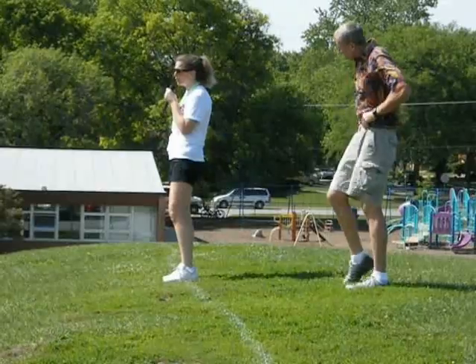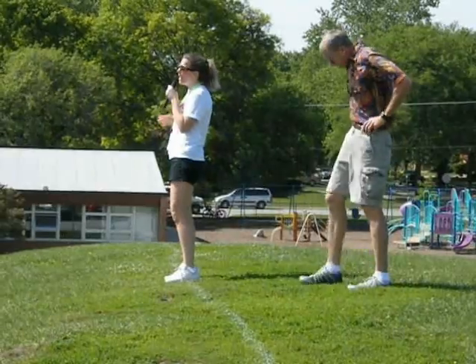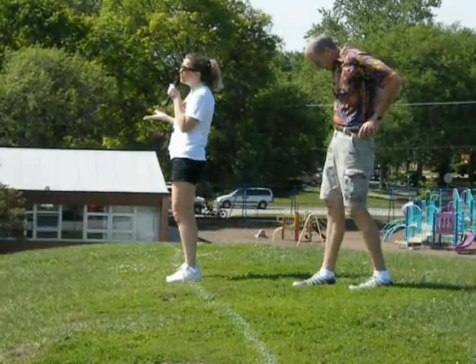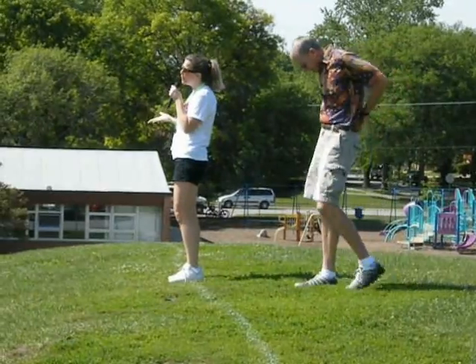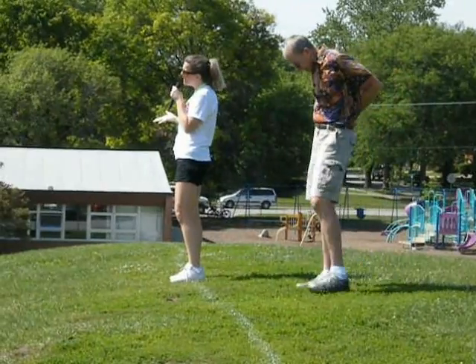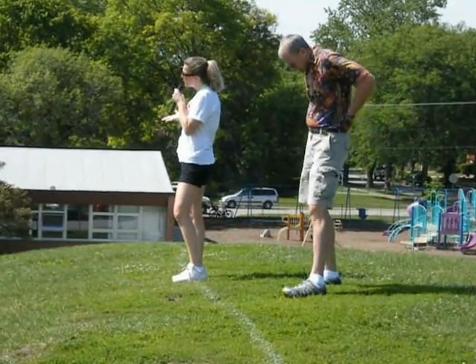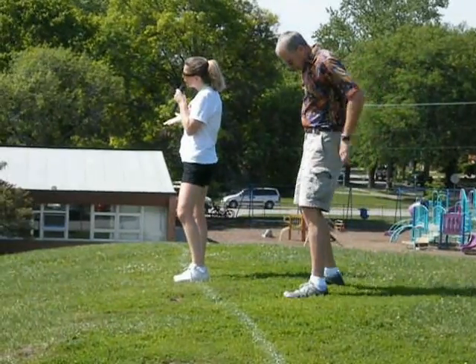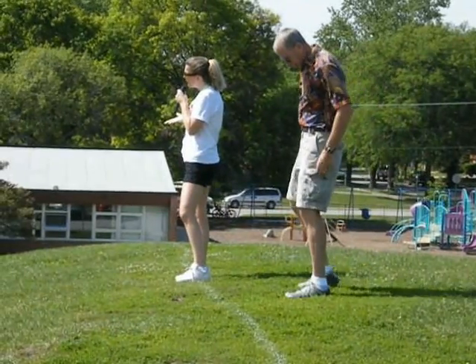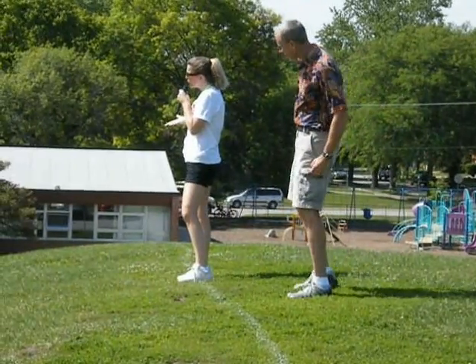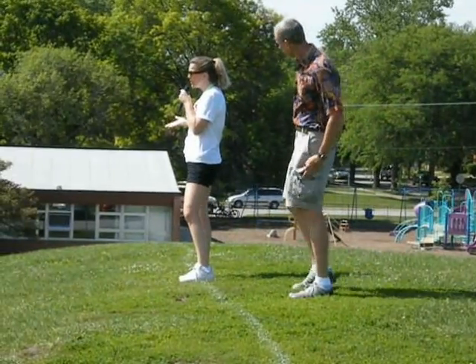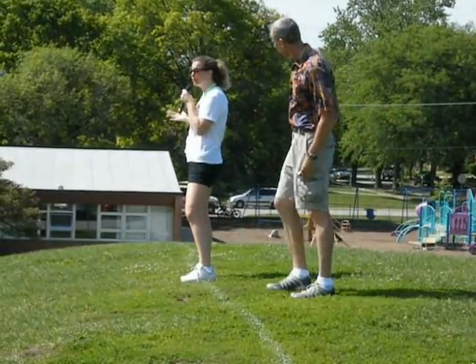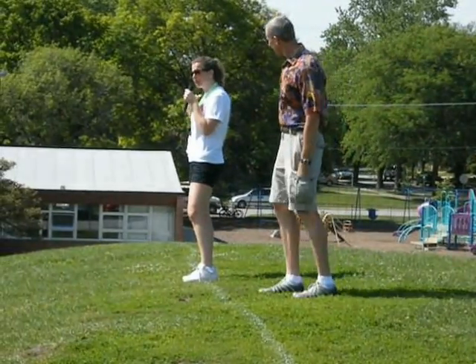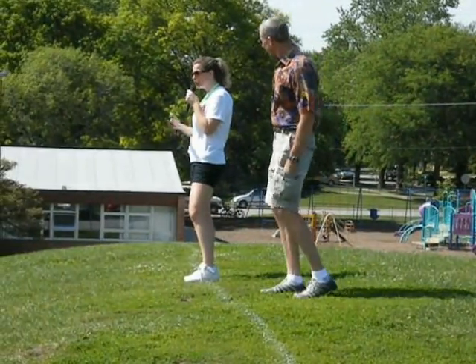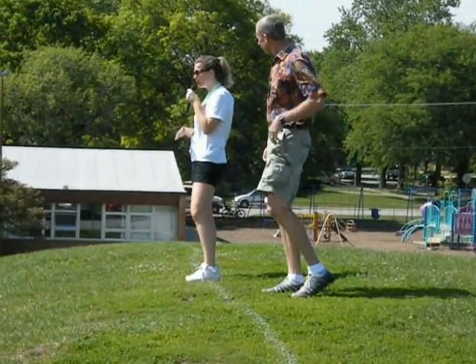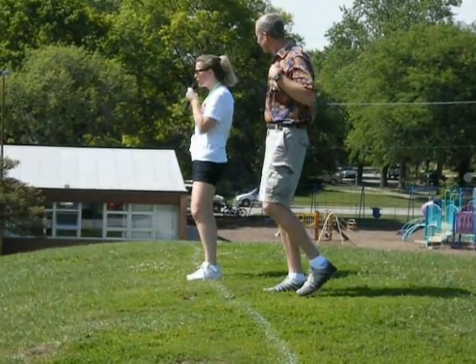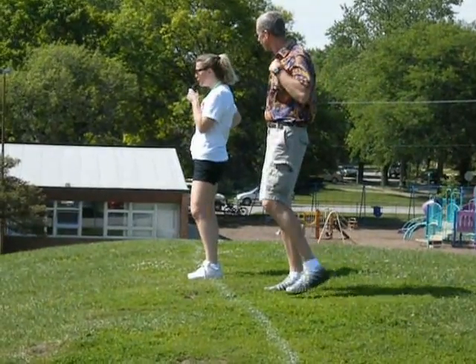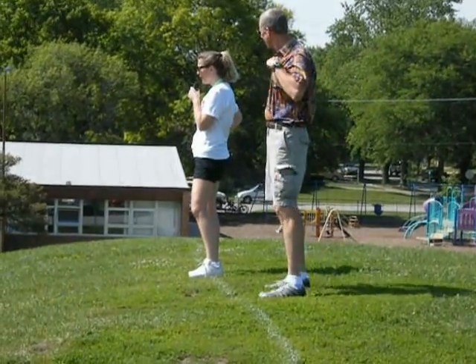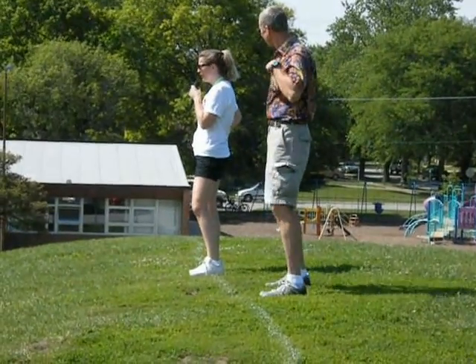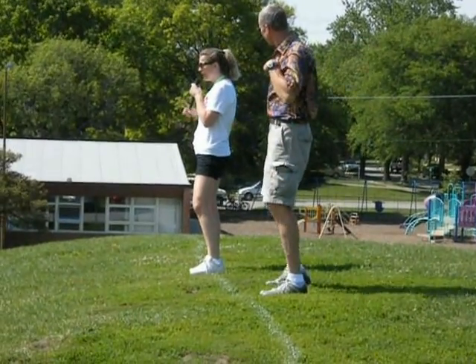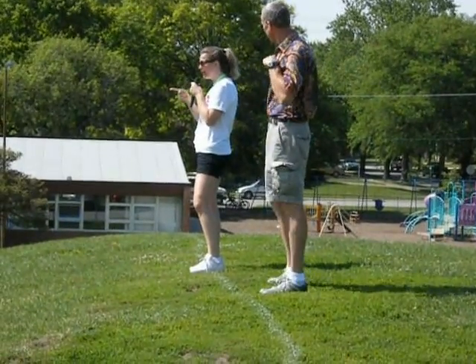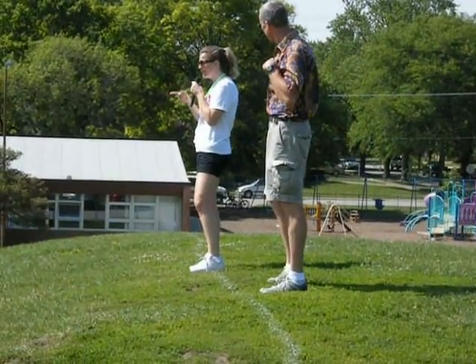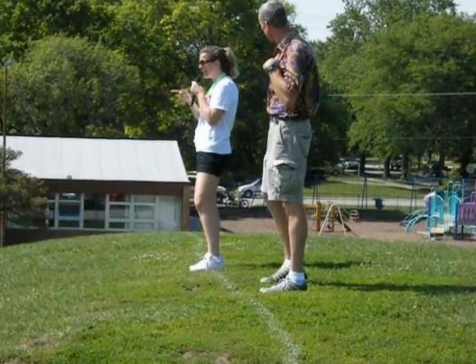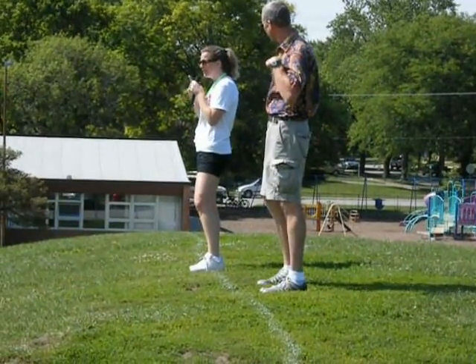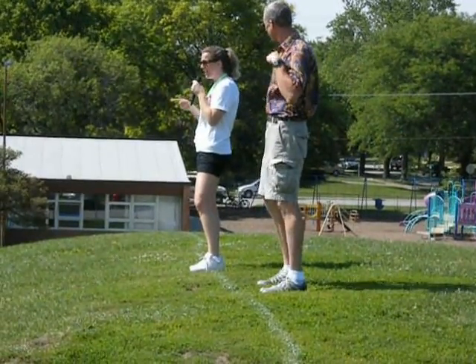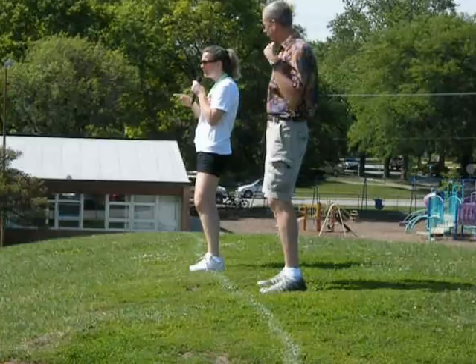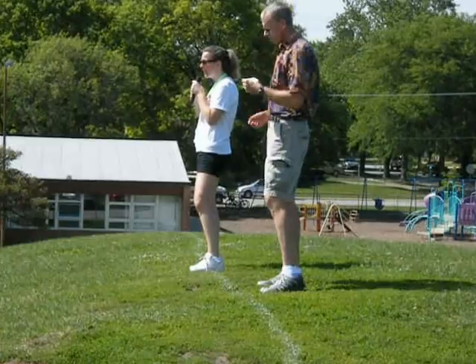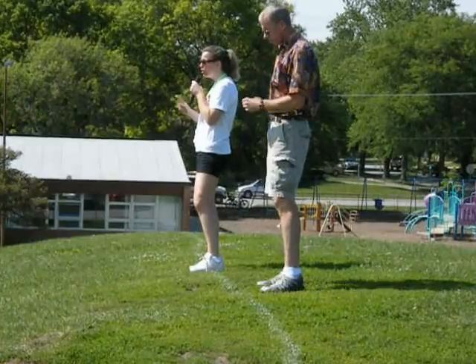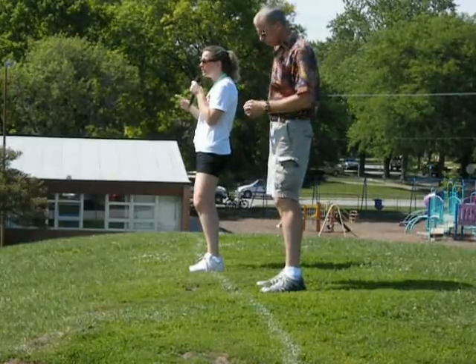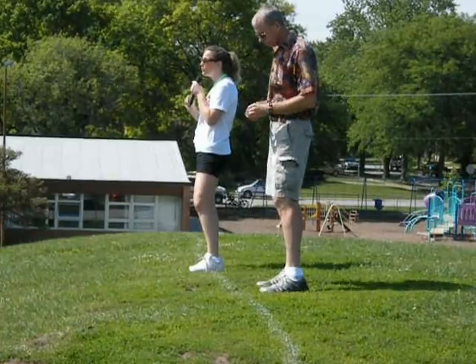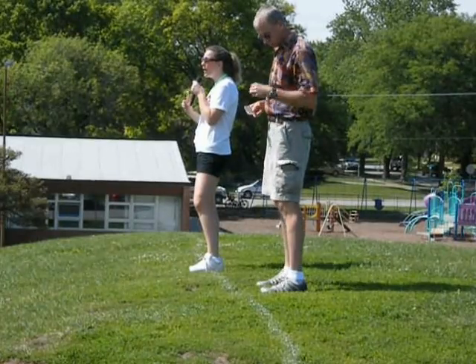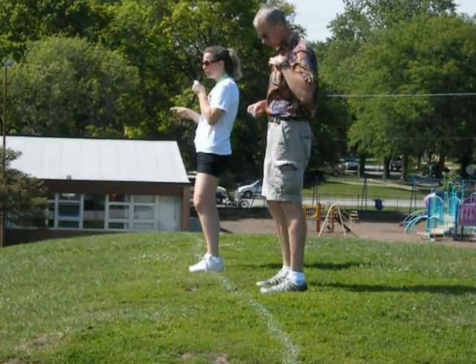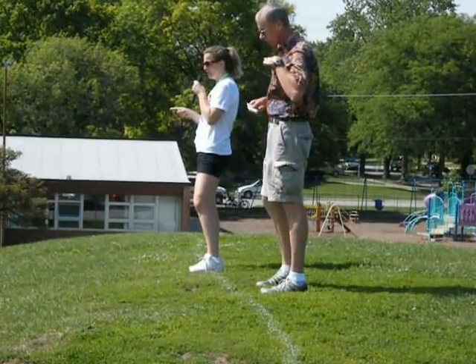And remember, dancing is a good form of exercise too, especially if you do it with the music. And I always say, dance like nobody's watching.